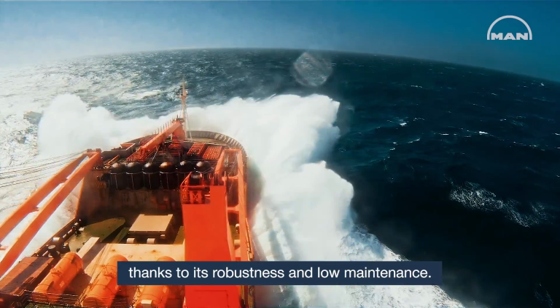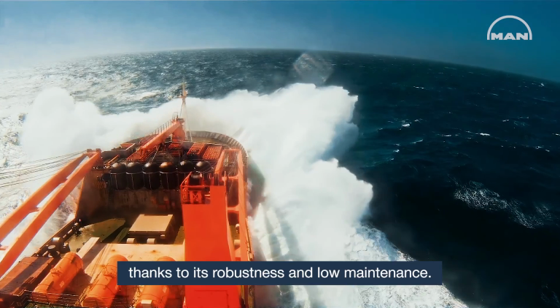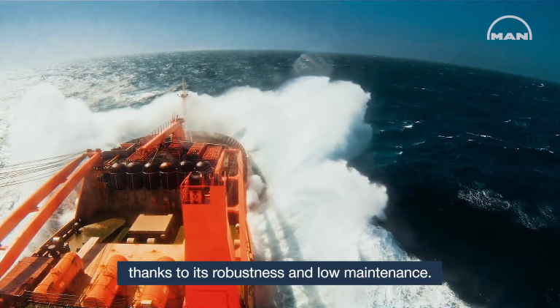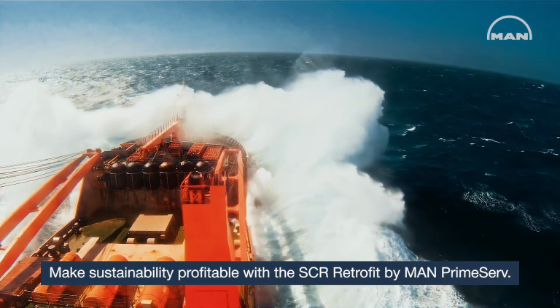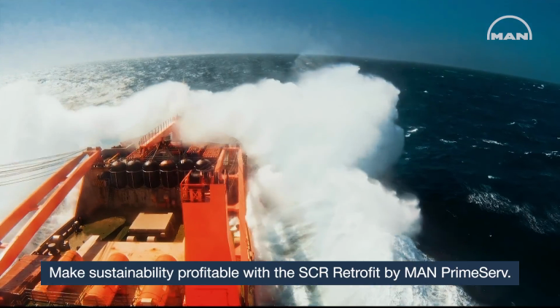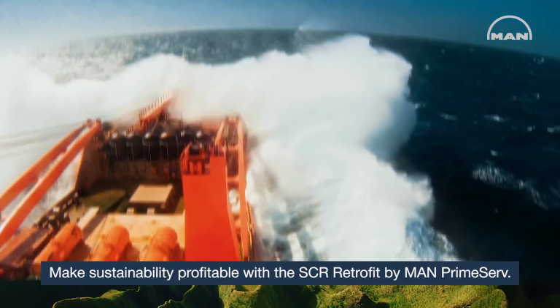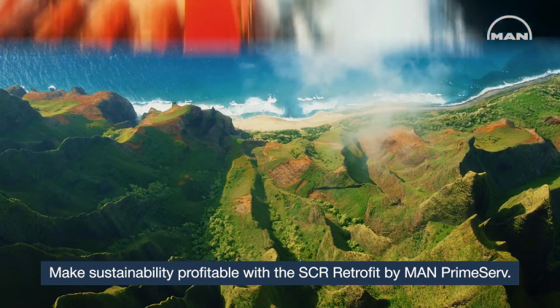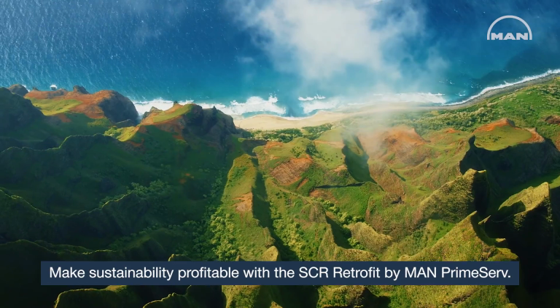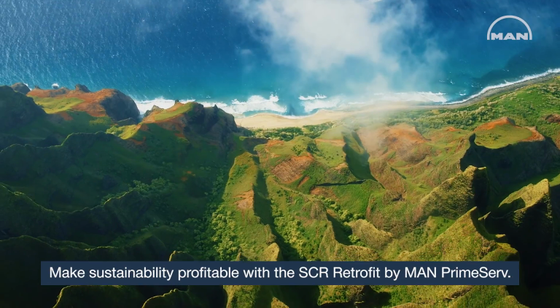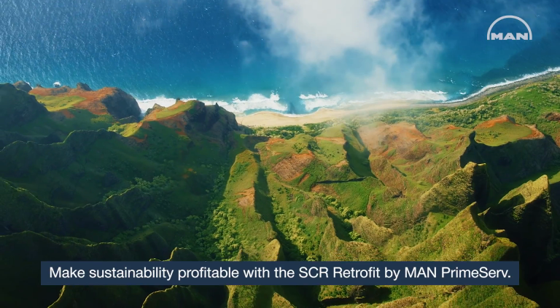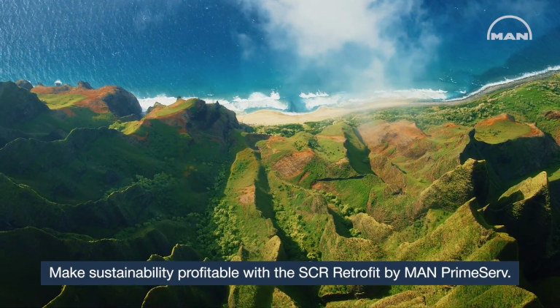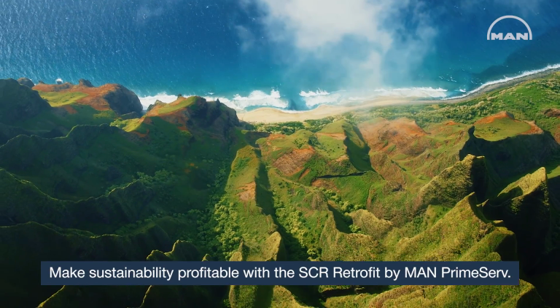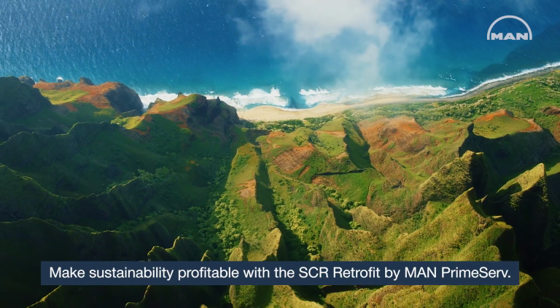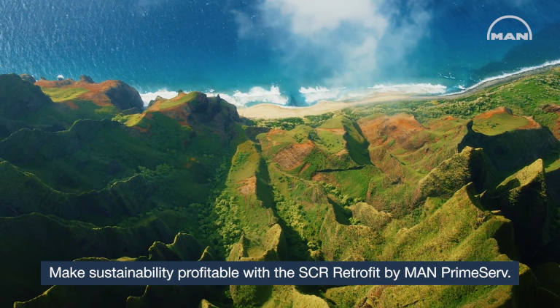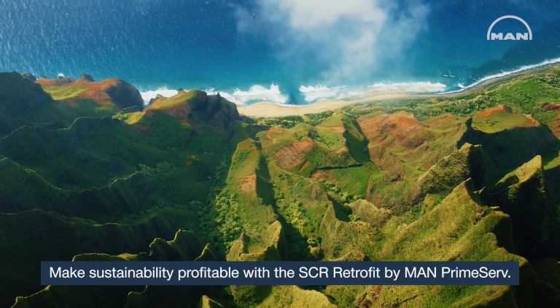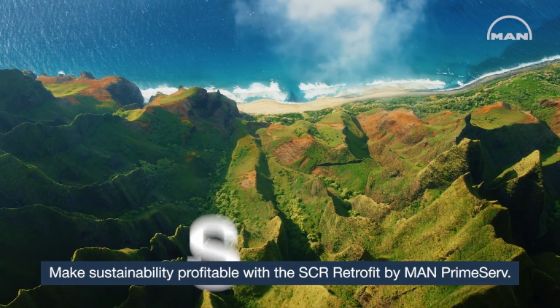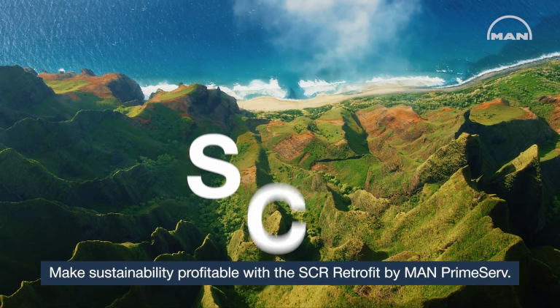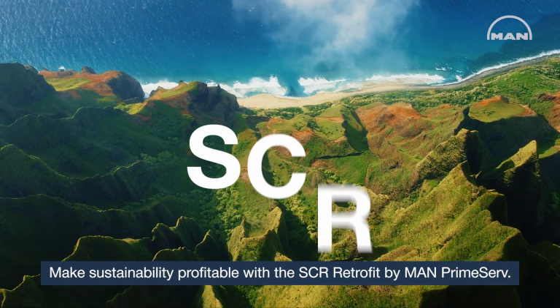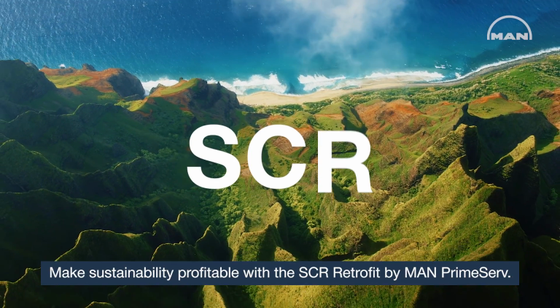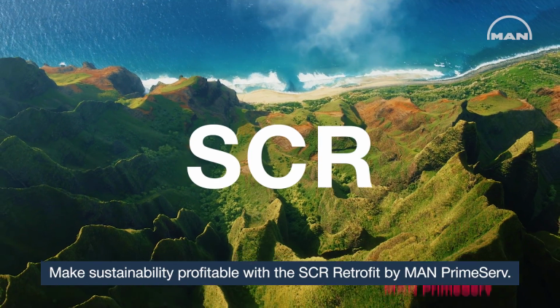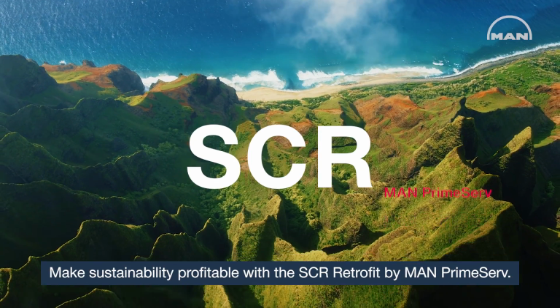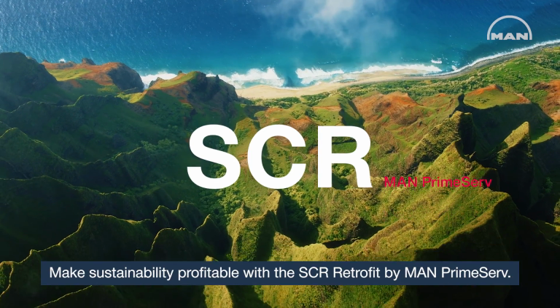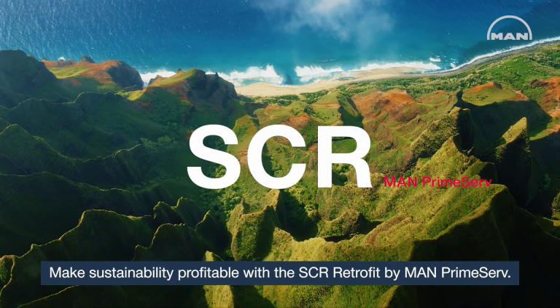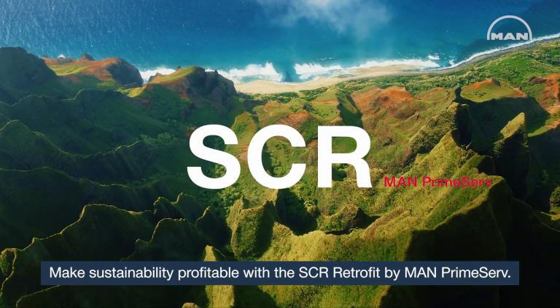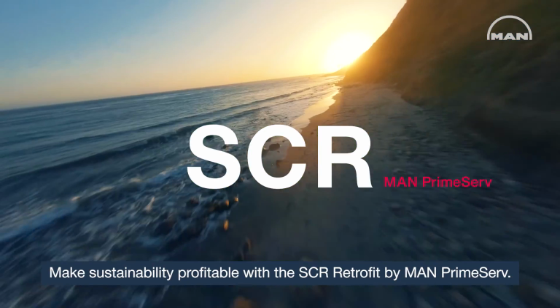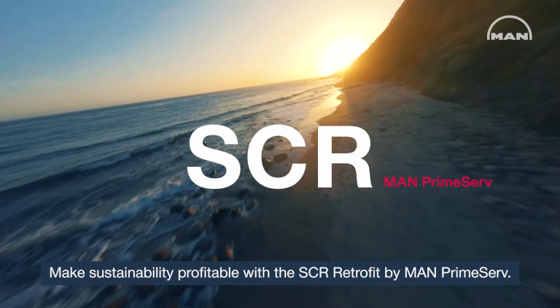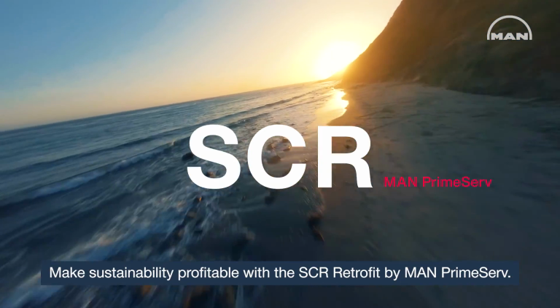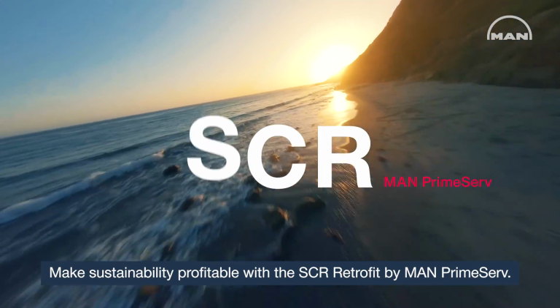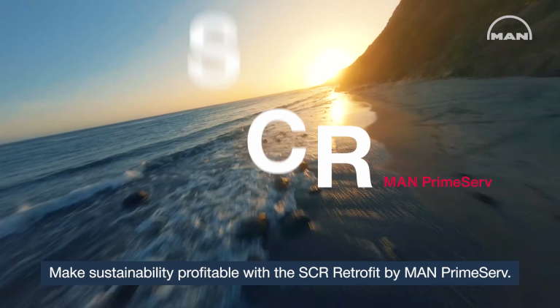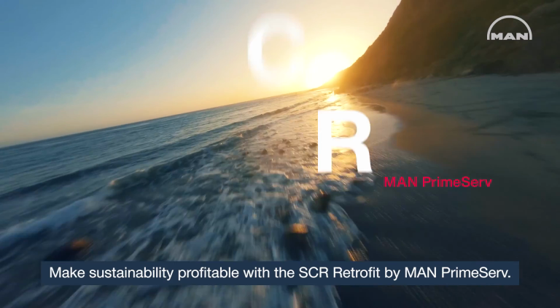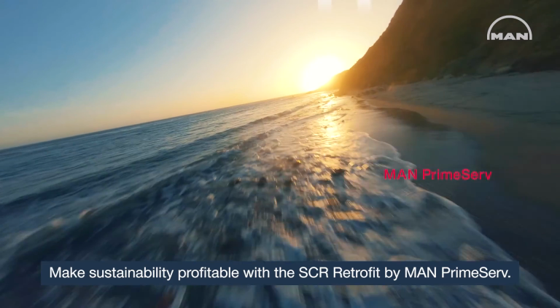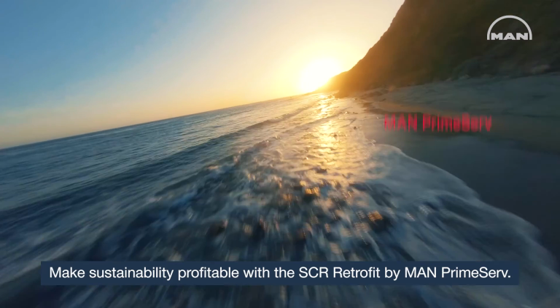Make sustainability profitable with the SCR Retrofit by MAN PrimeSurf.